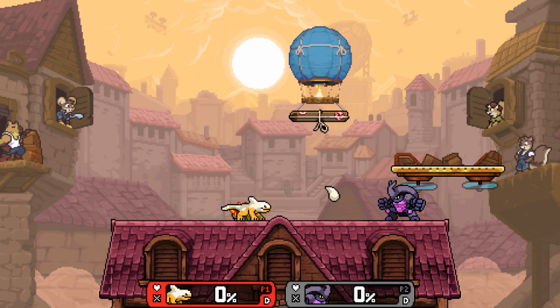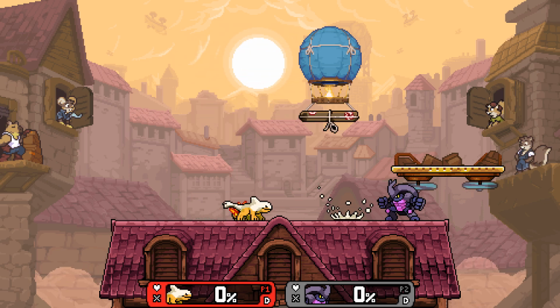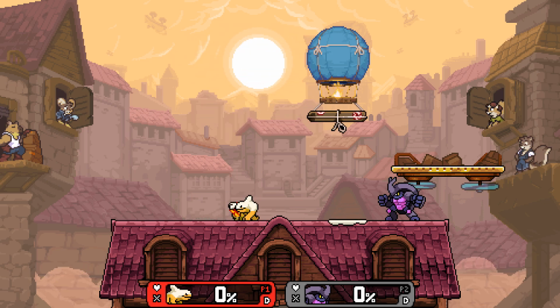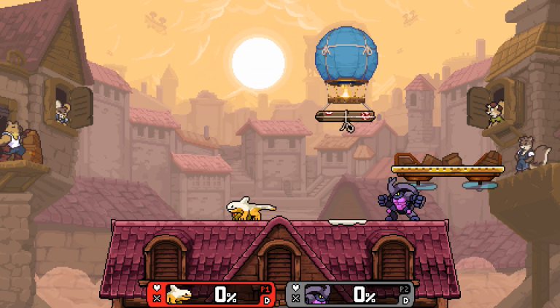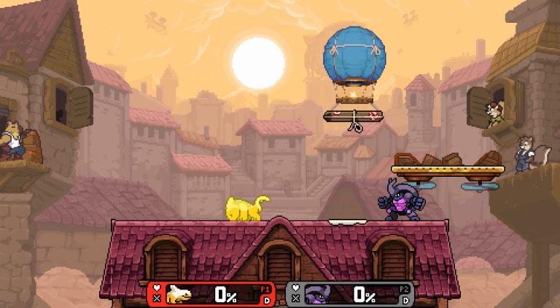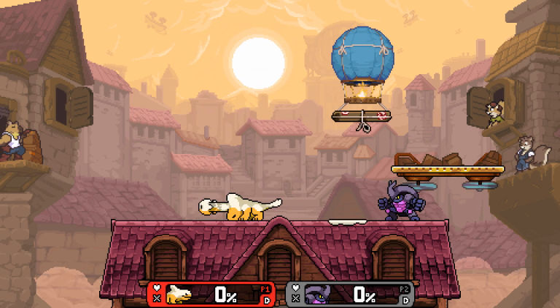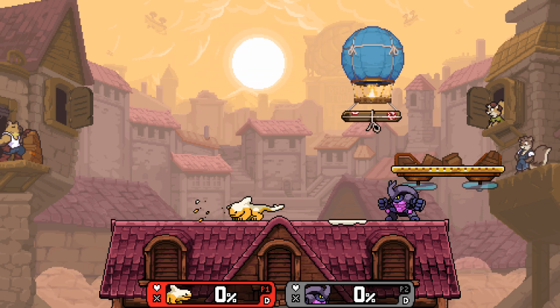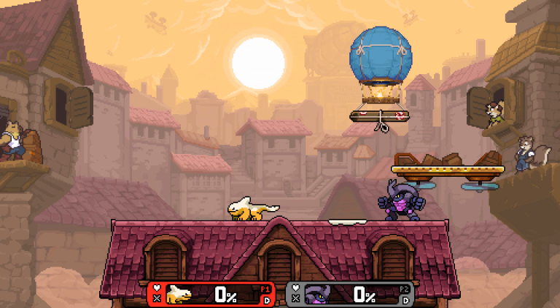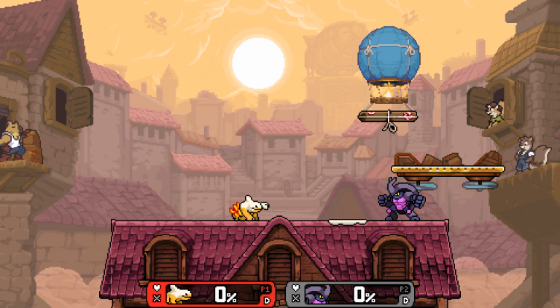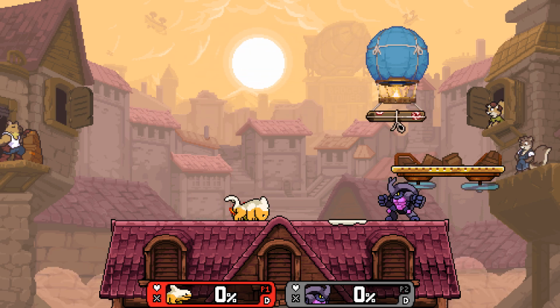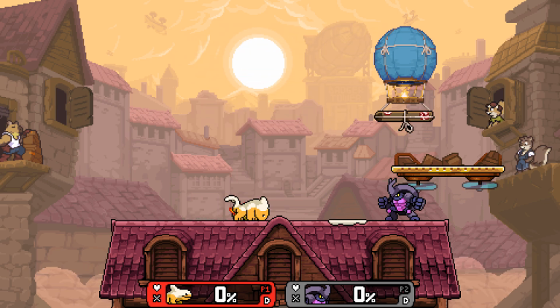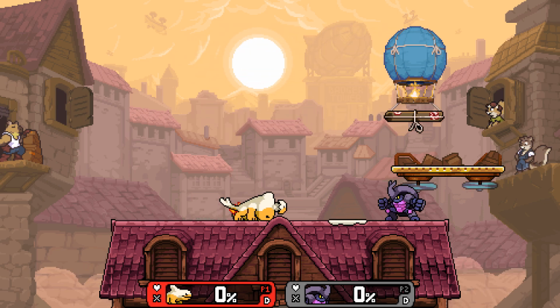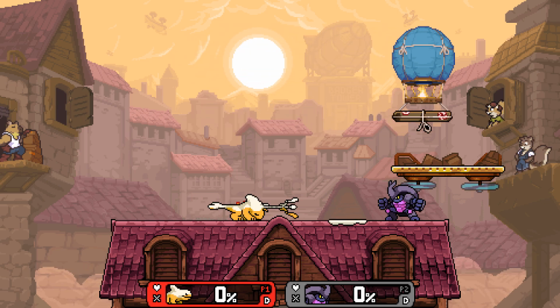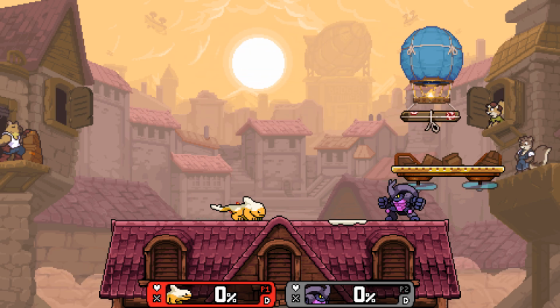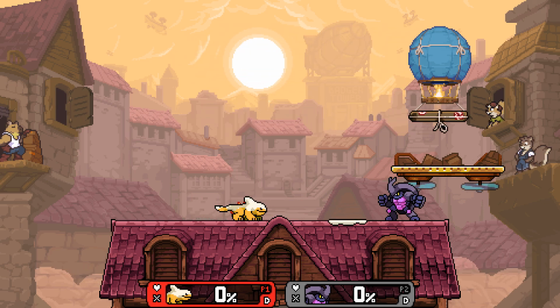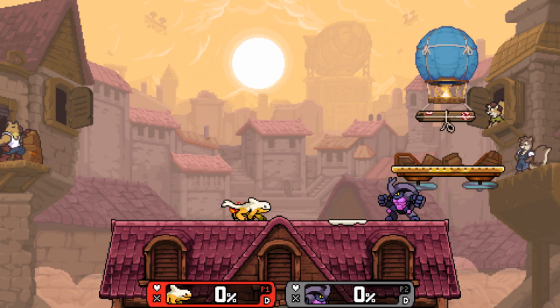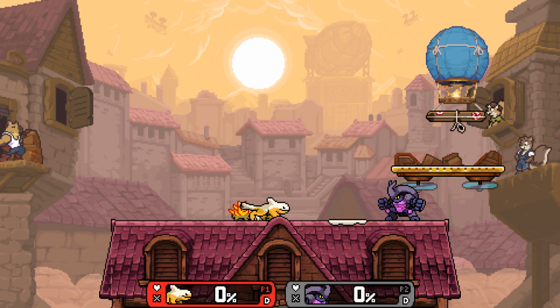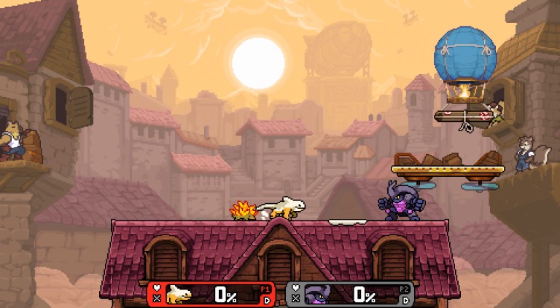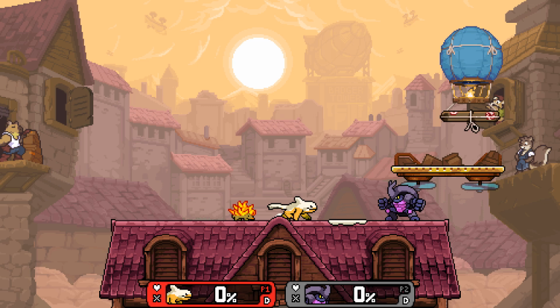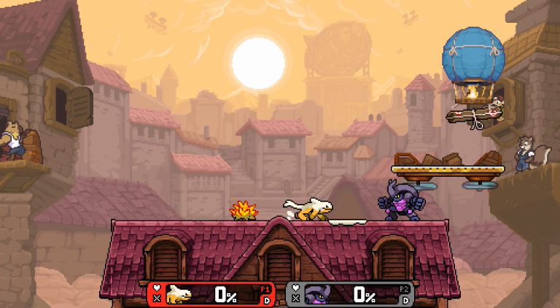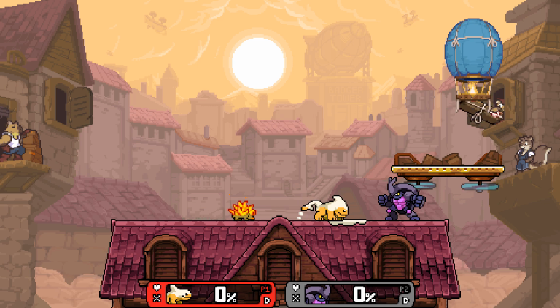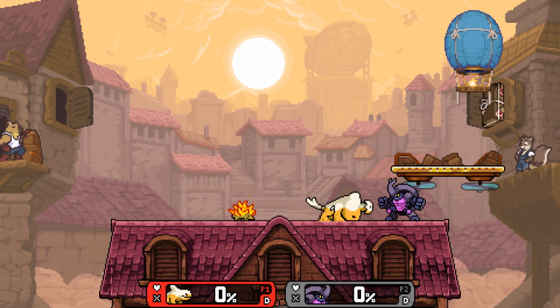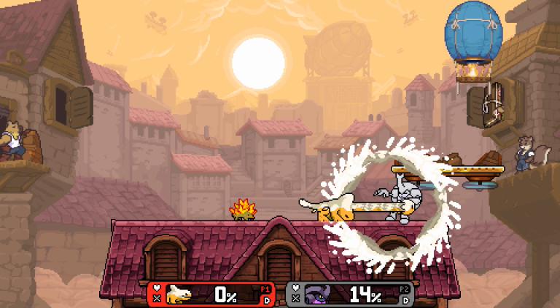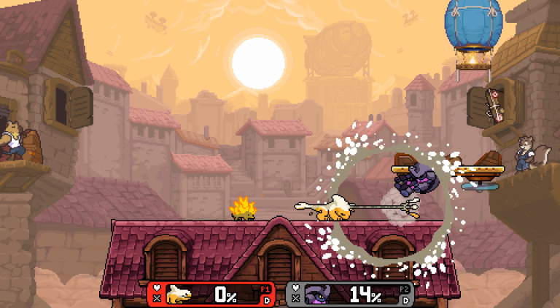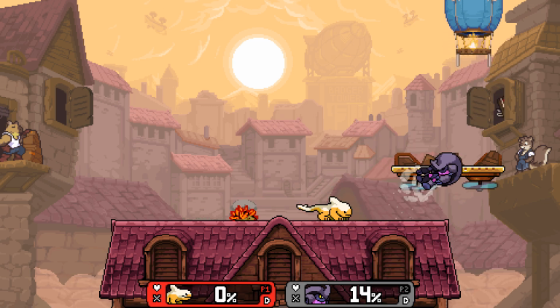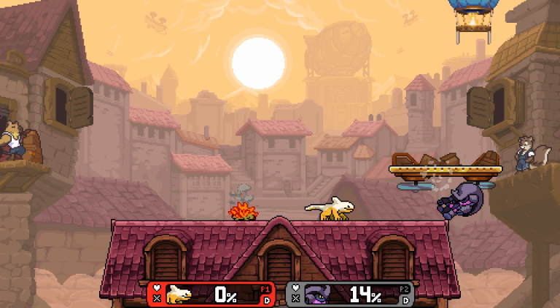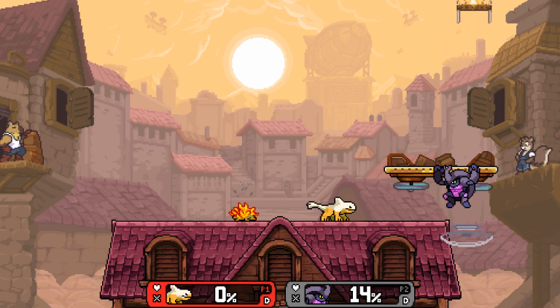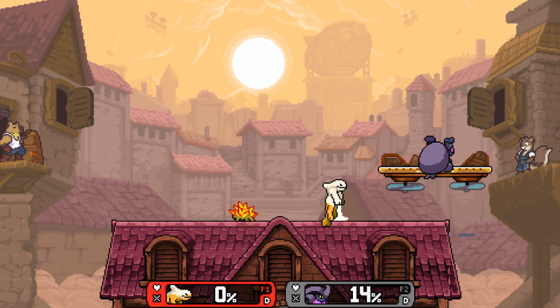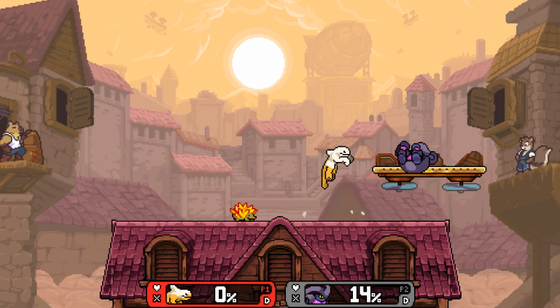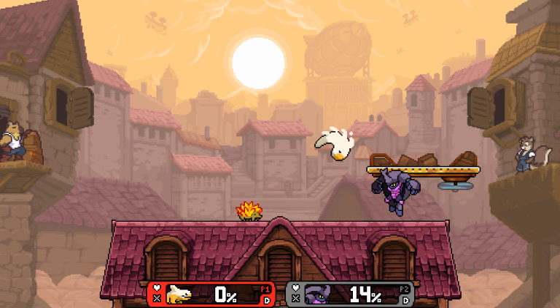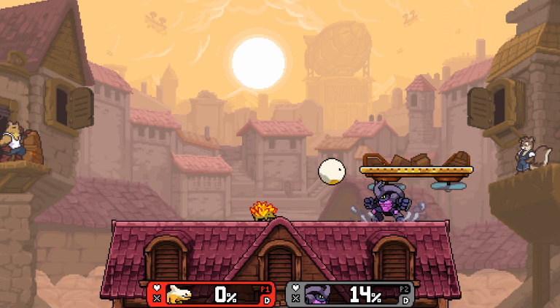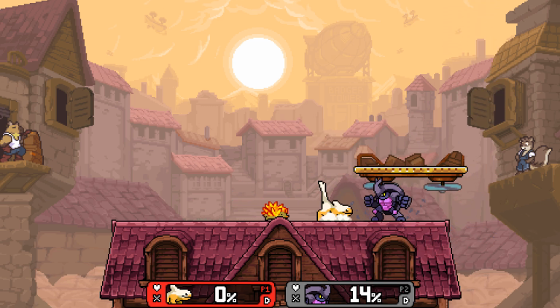And then during your forward smash, you can even see at the bottom there's a little bit of orange, which is really cool.